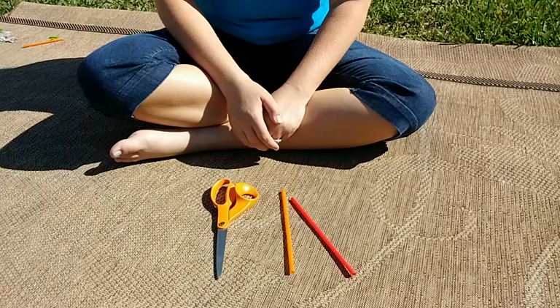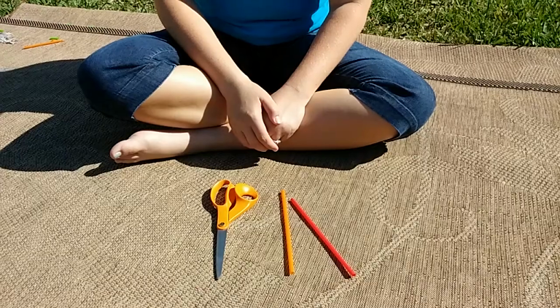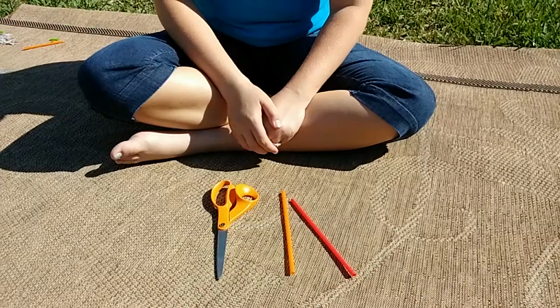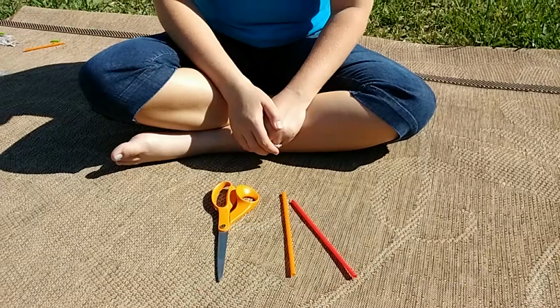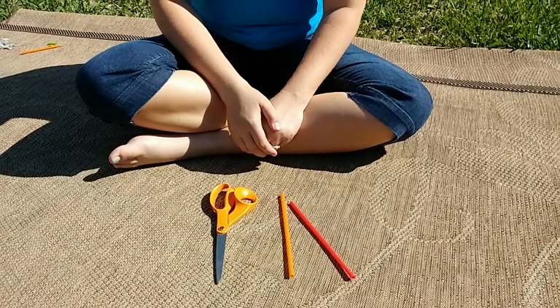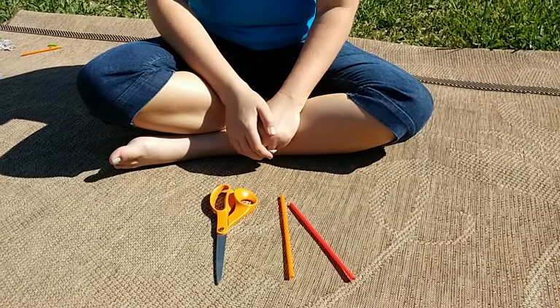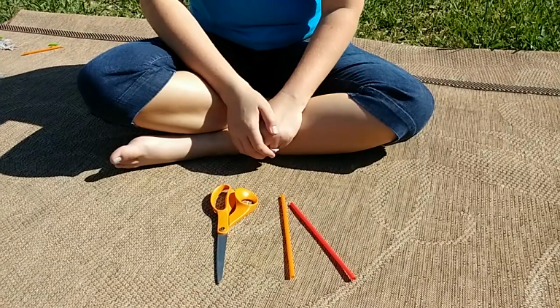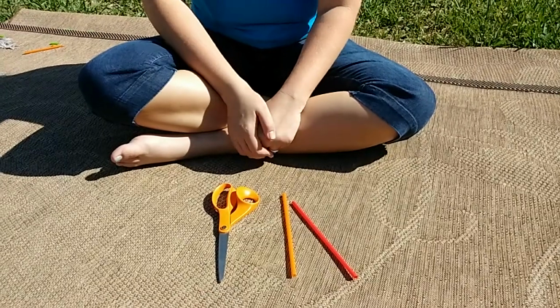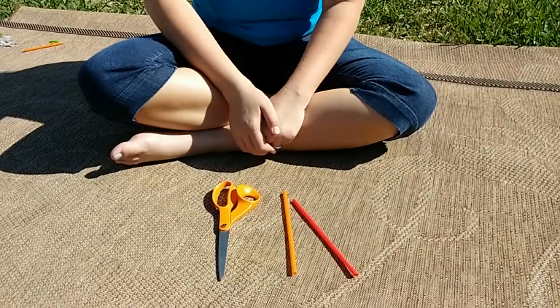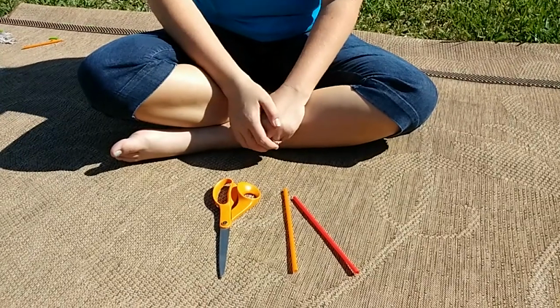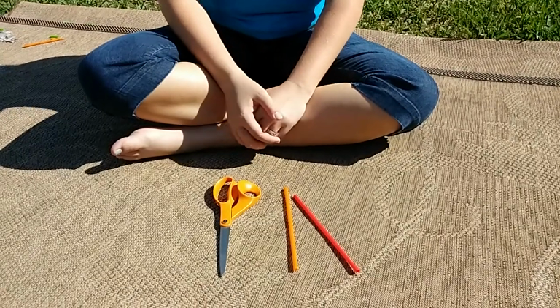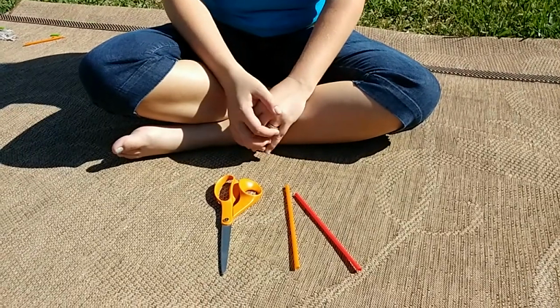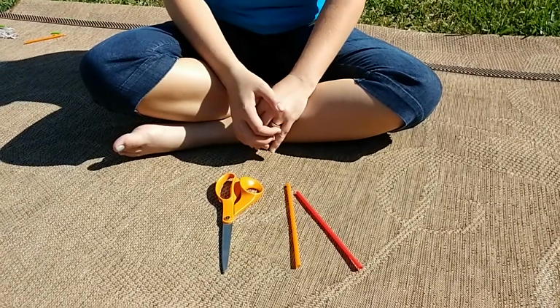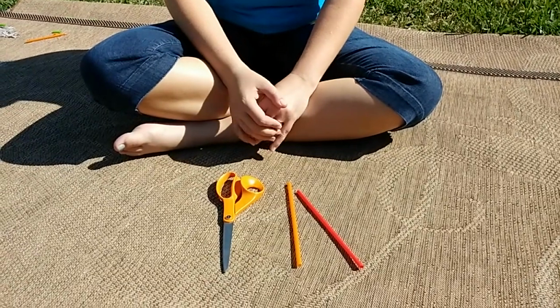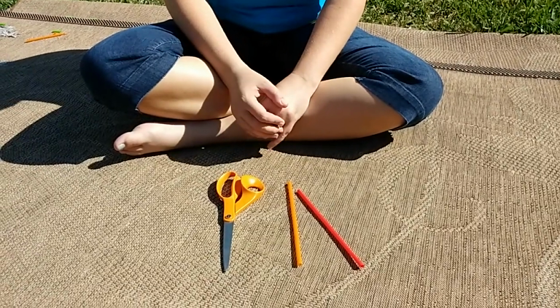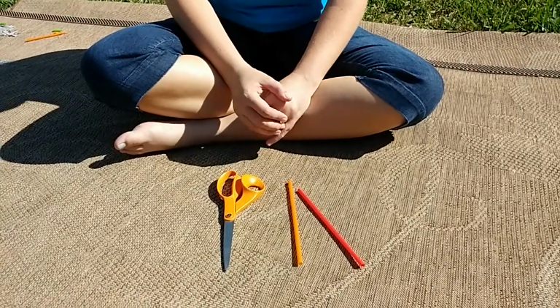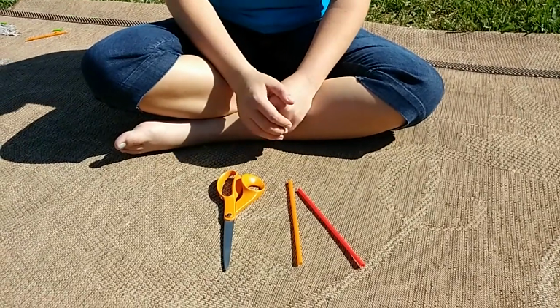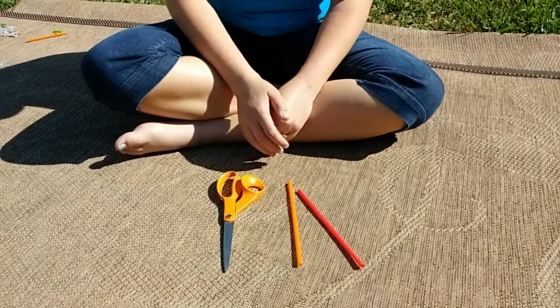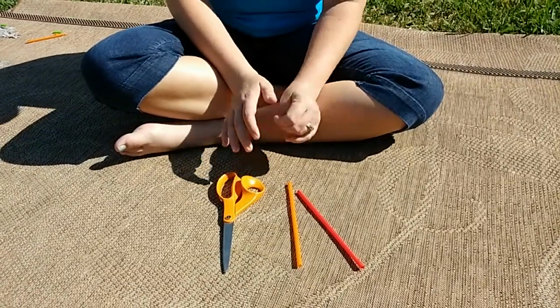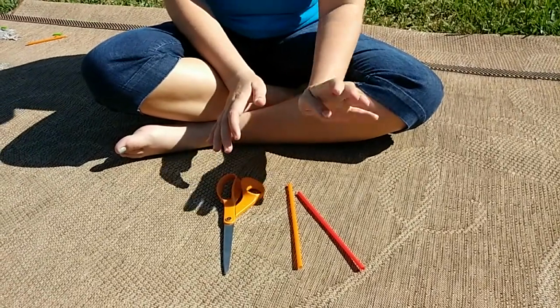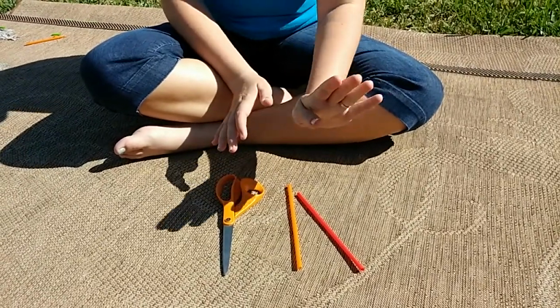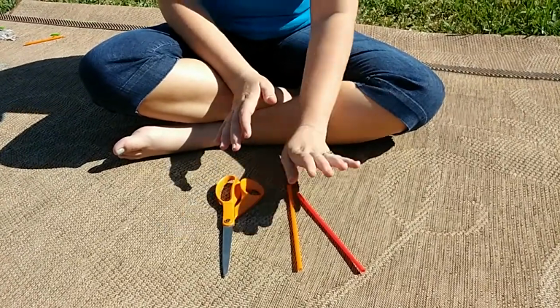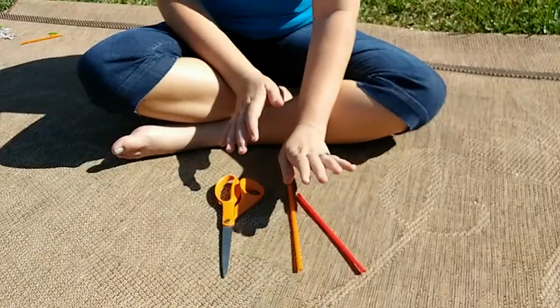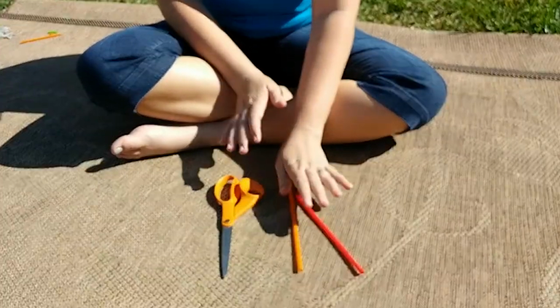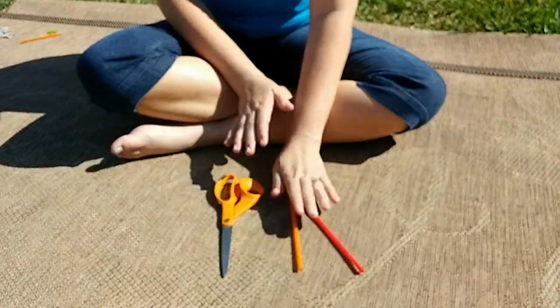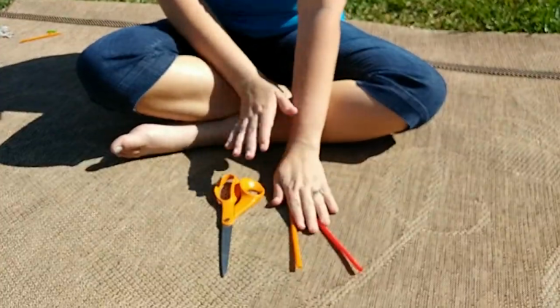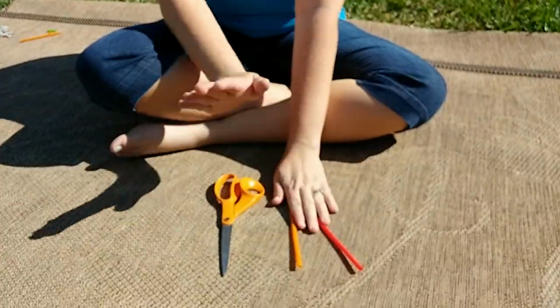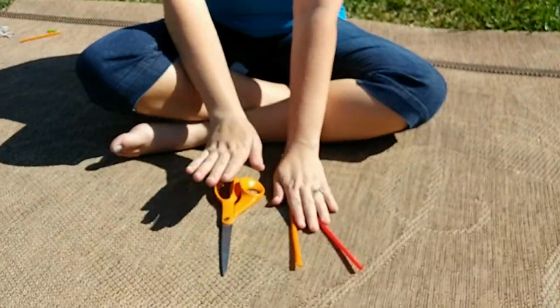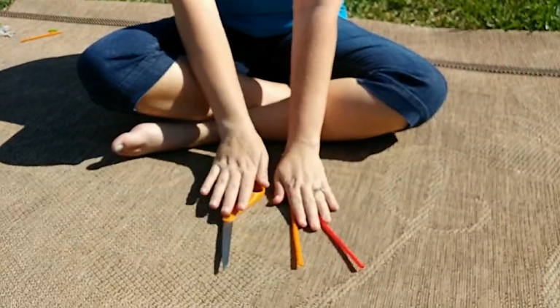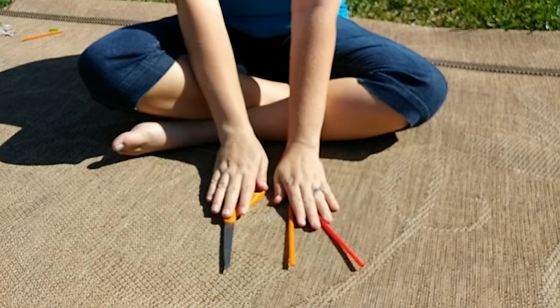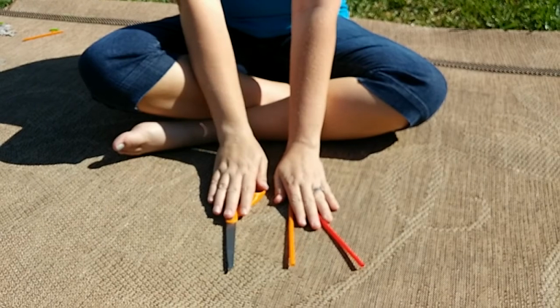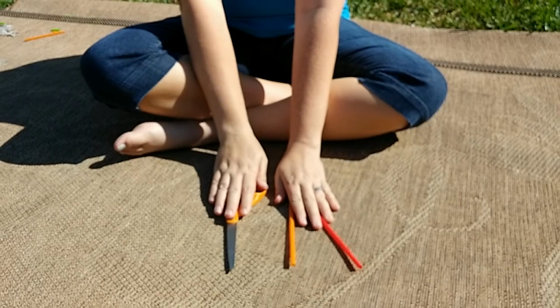Today we're going to make a straw symphony. The things you'll need are a straw and a pair of scissors.